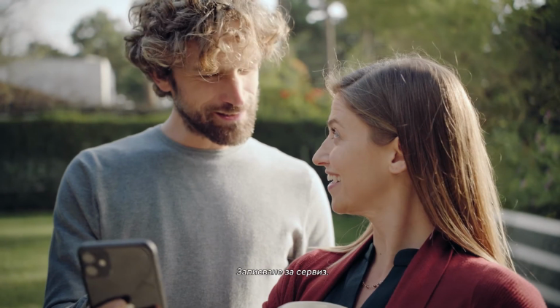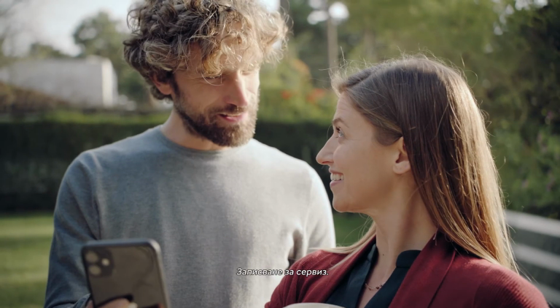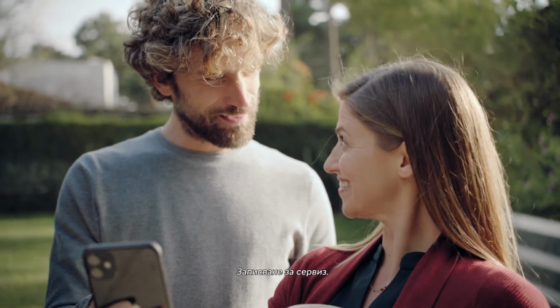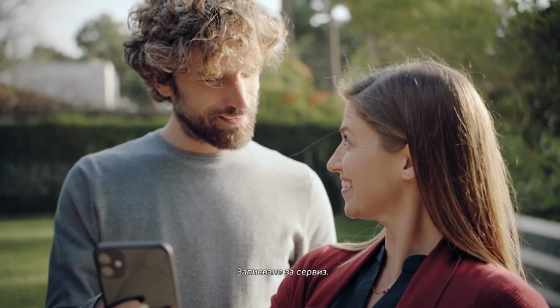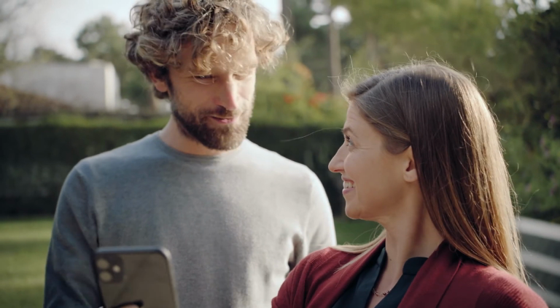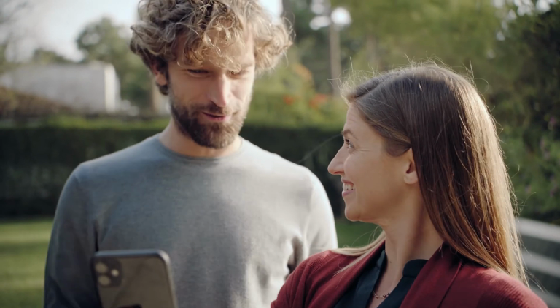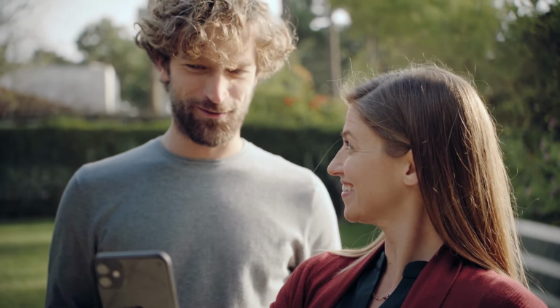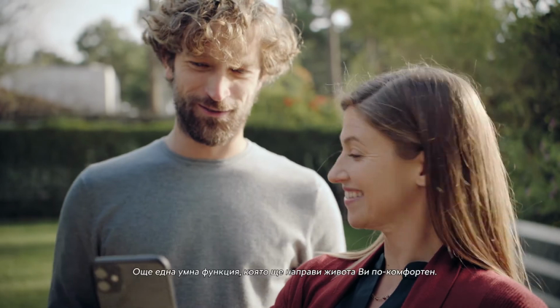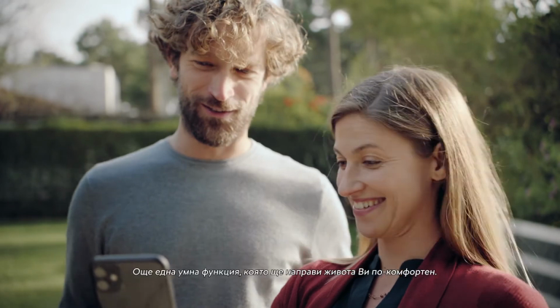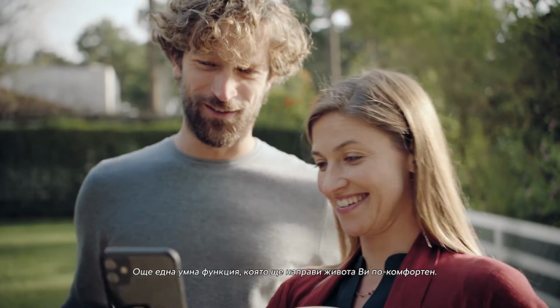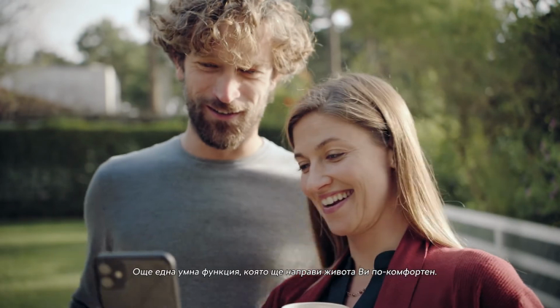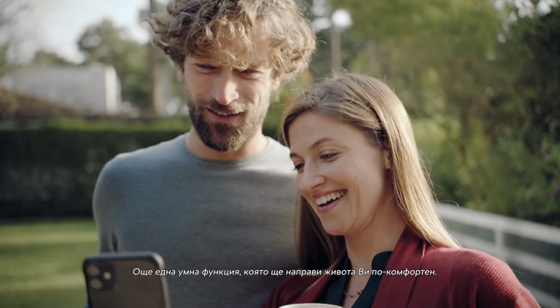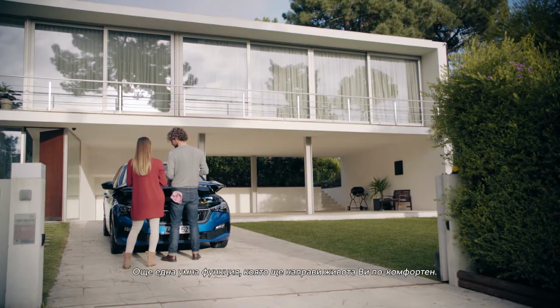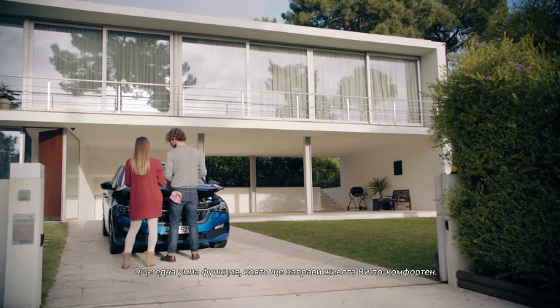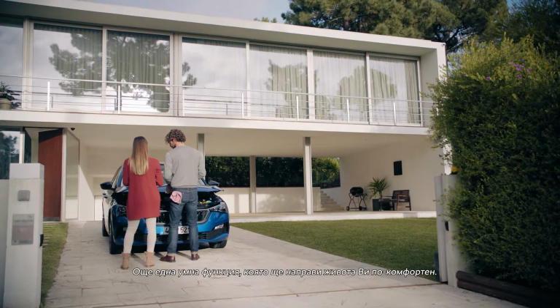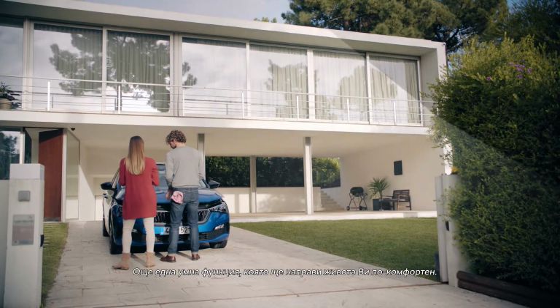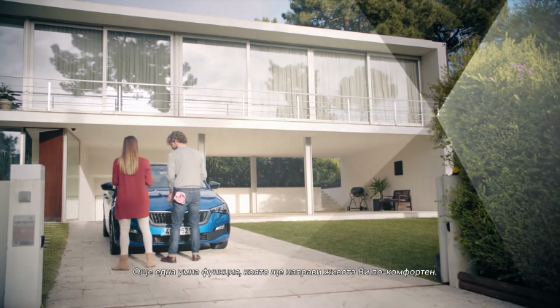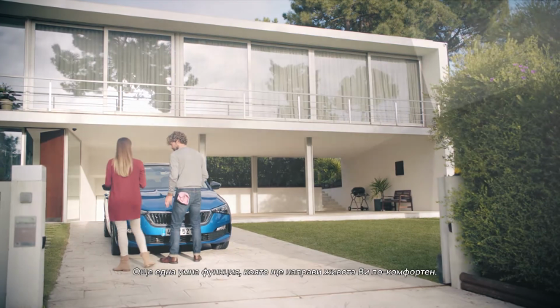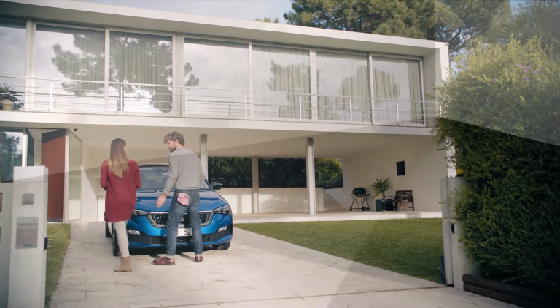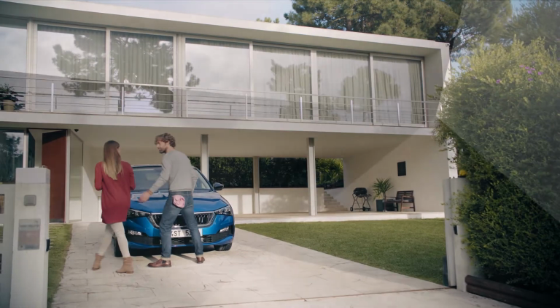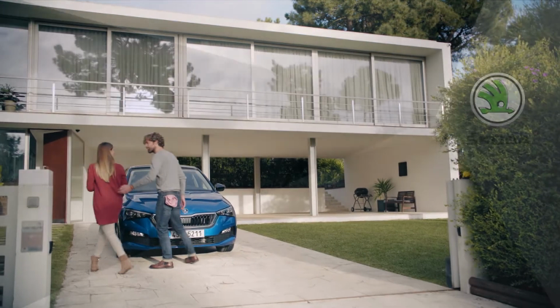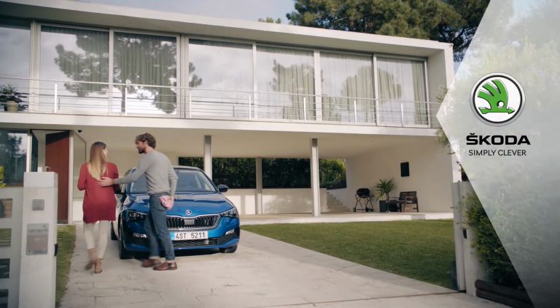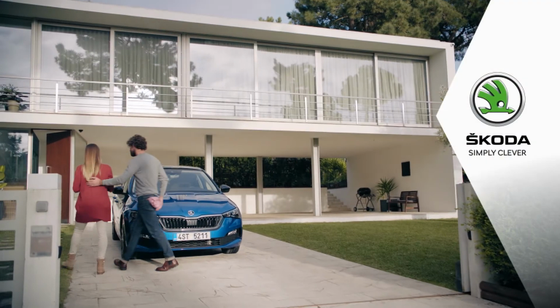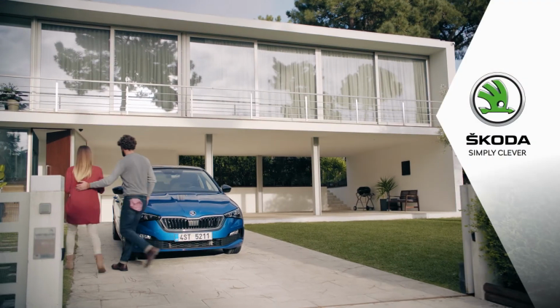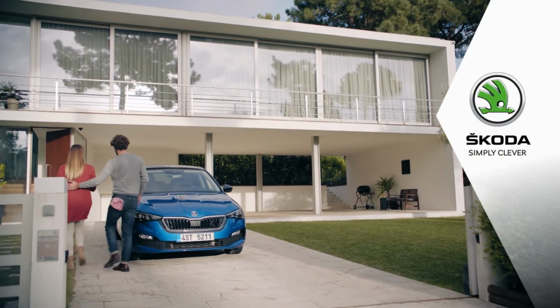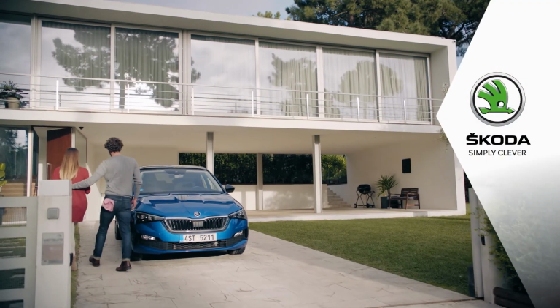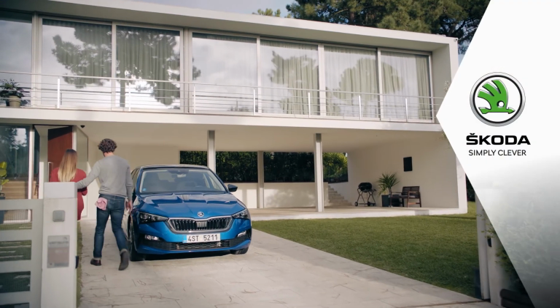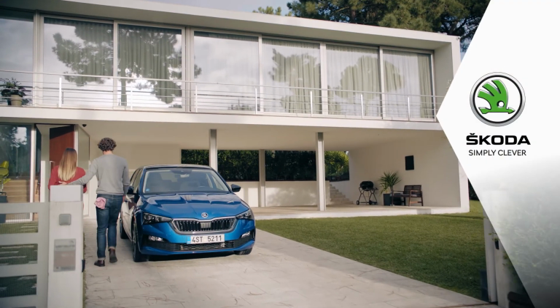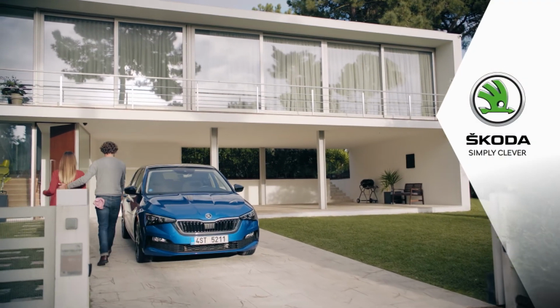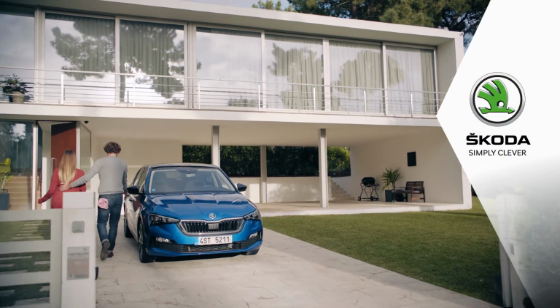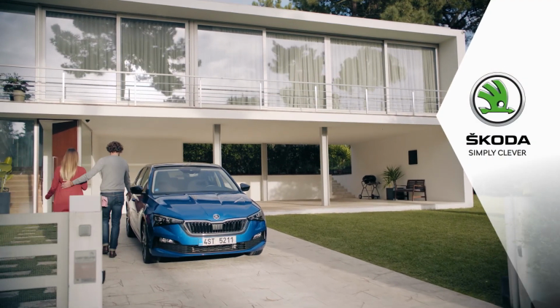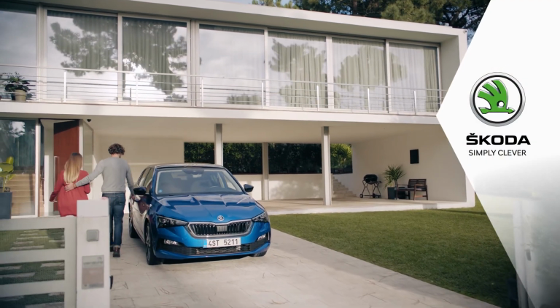Service scheduling. Another clever feature to make your life more comfortable. Škoda. Simply clever.